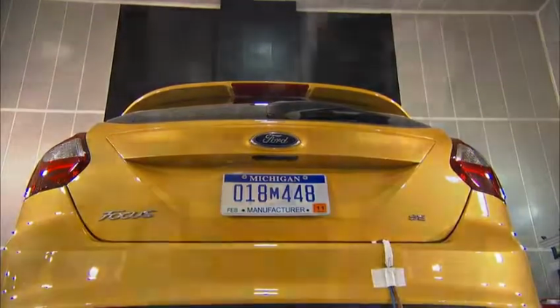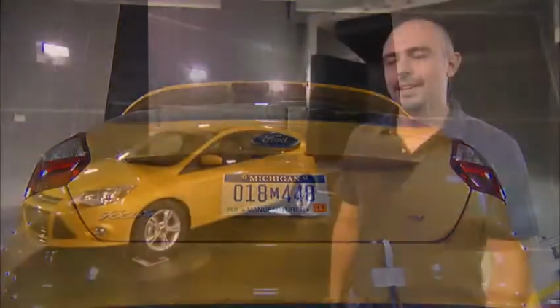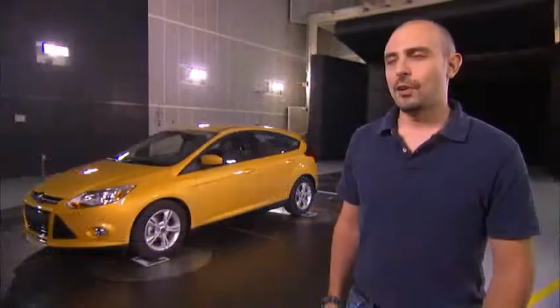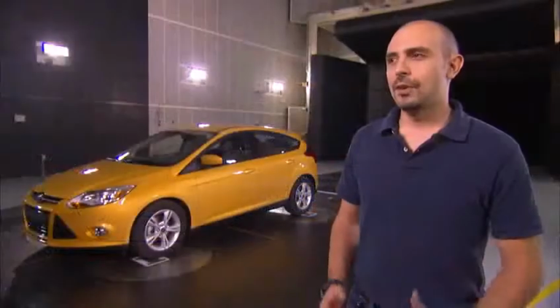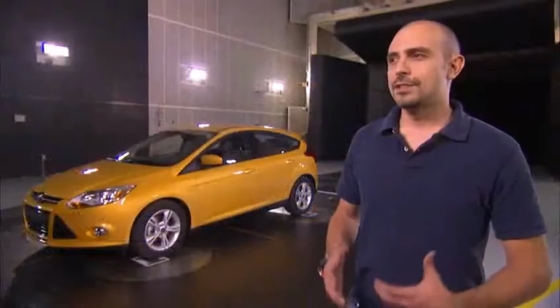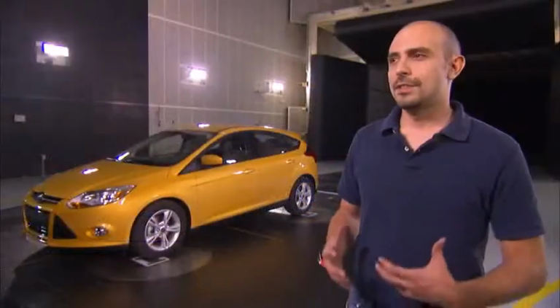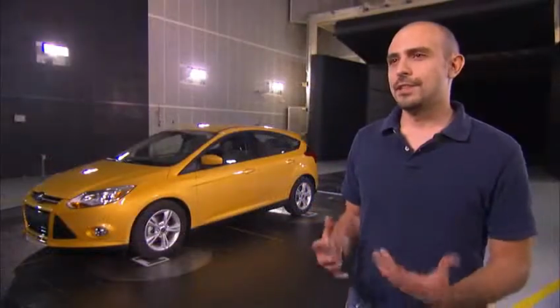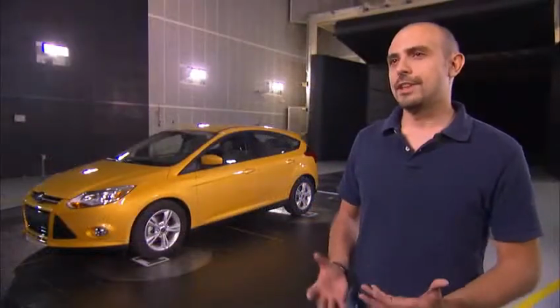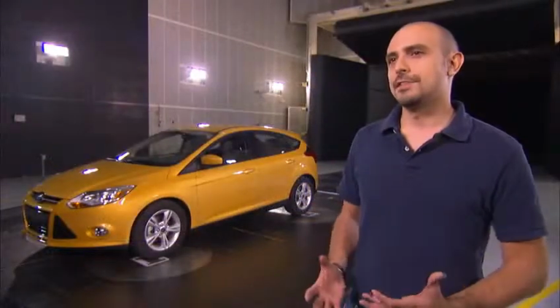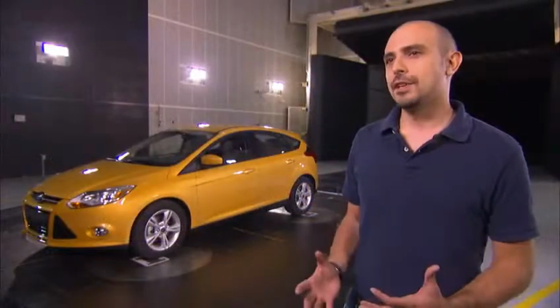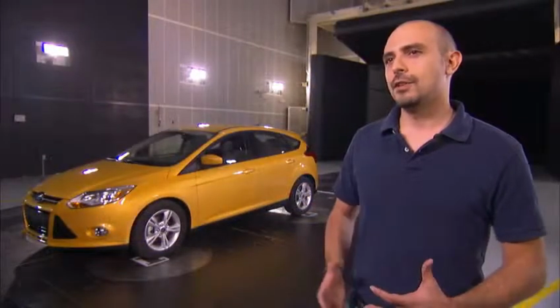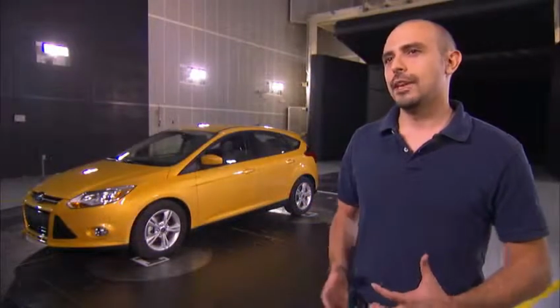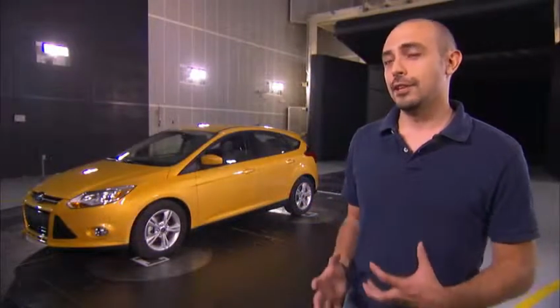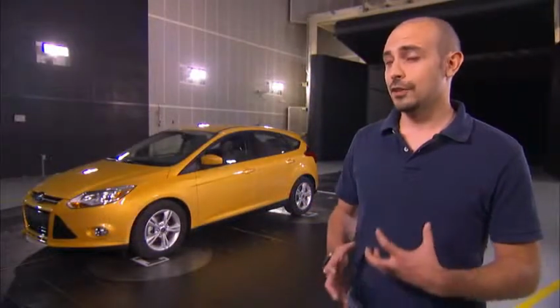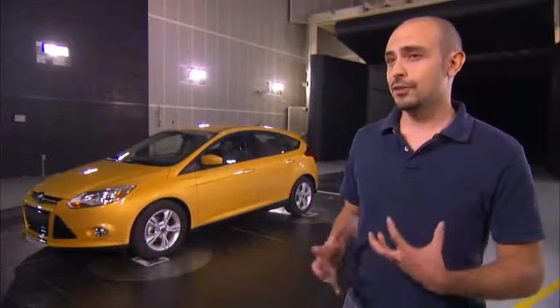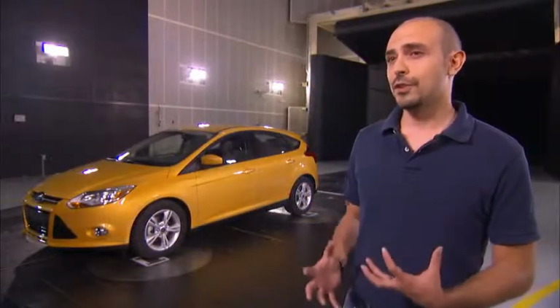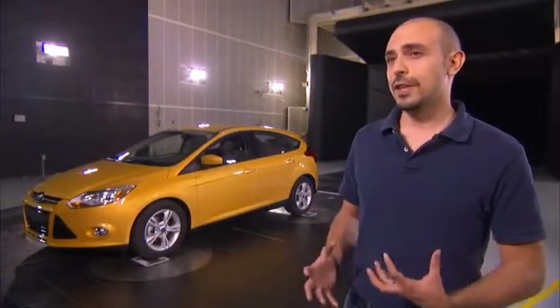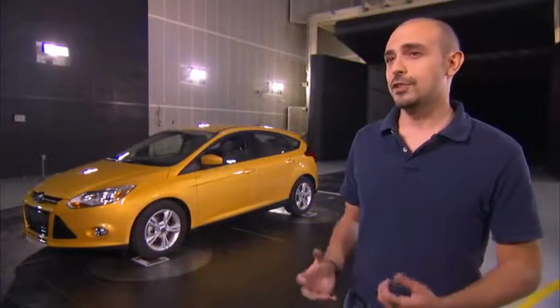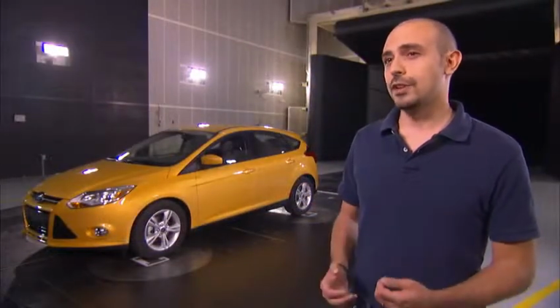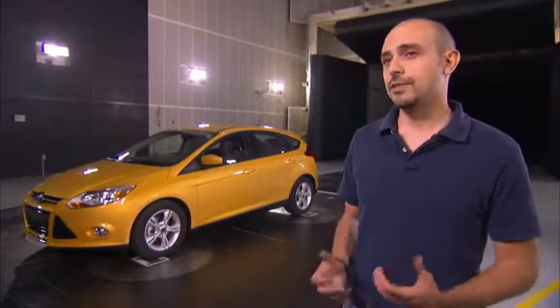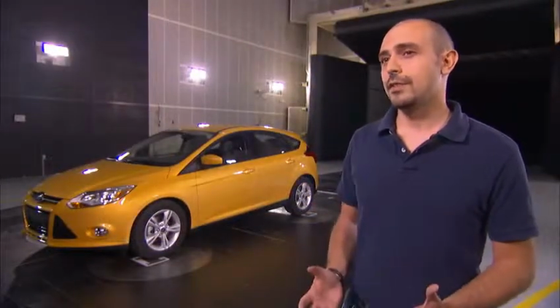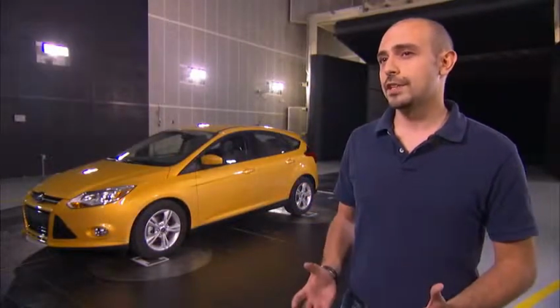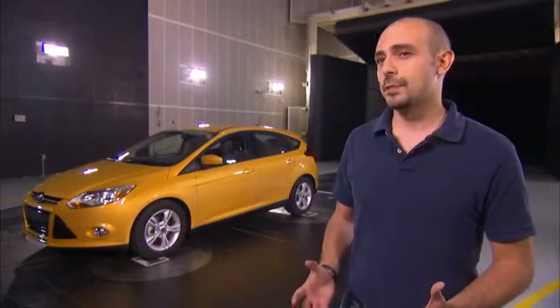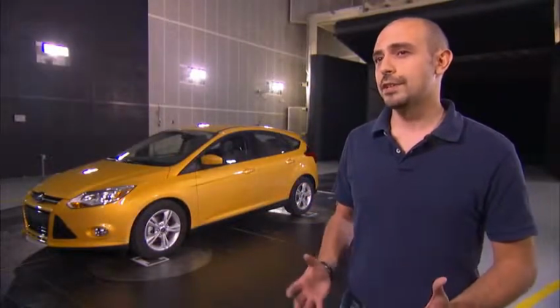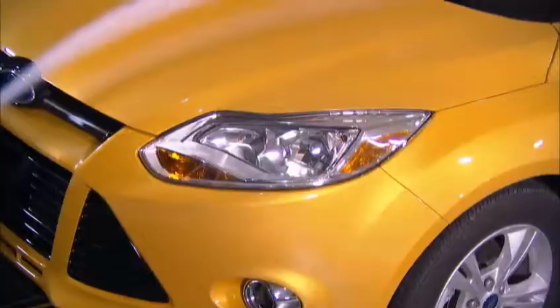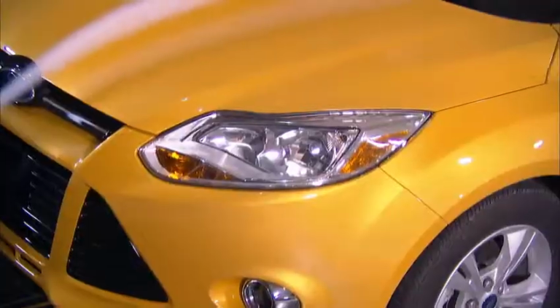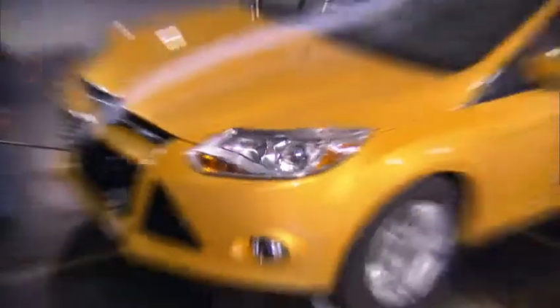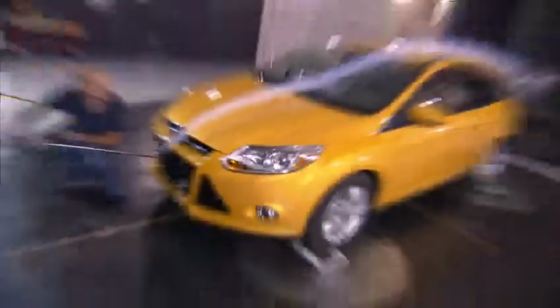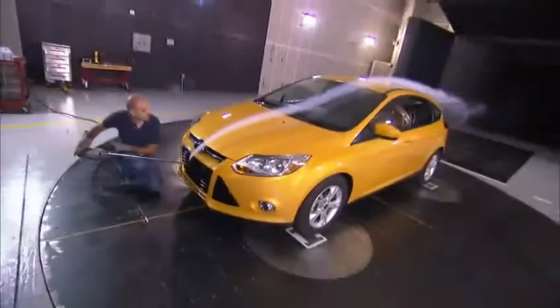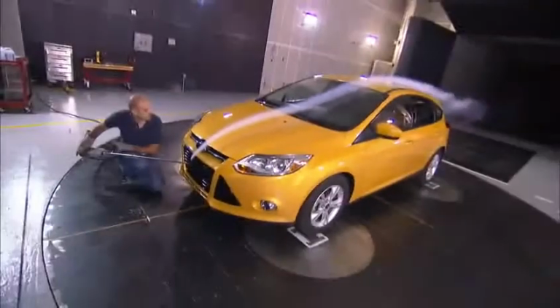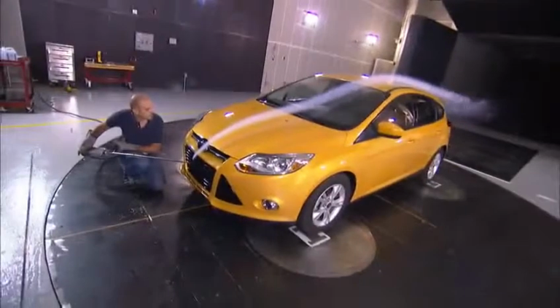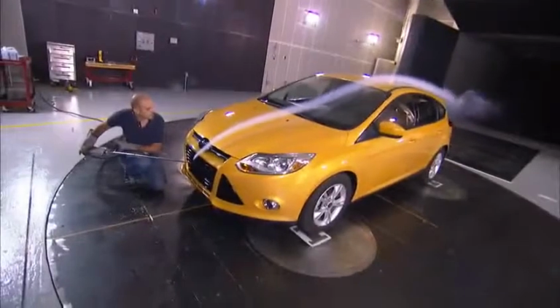I think overall it's just a fantastic vehicle. It looks cool, it's a great driving experience, and I can't wait to get my own.